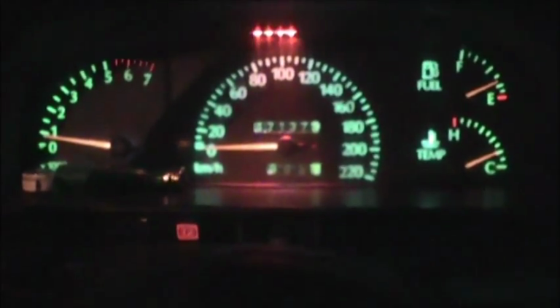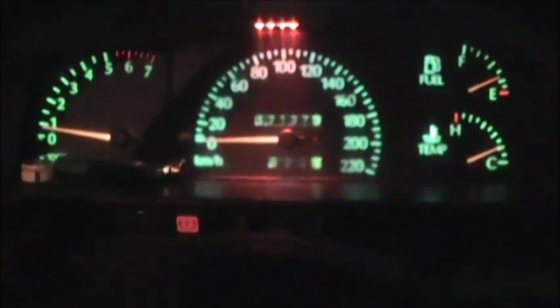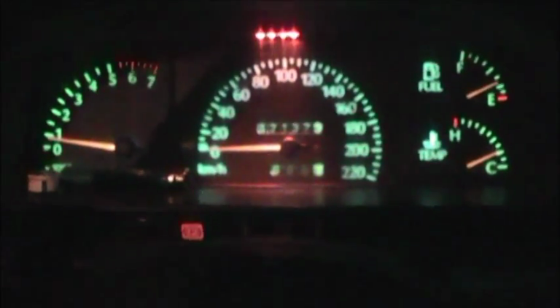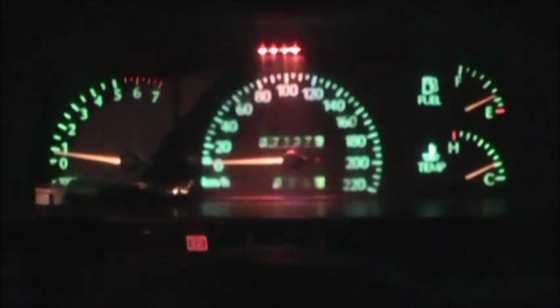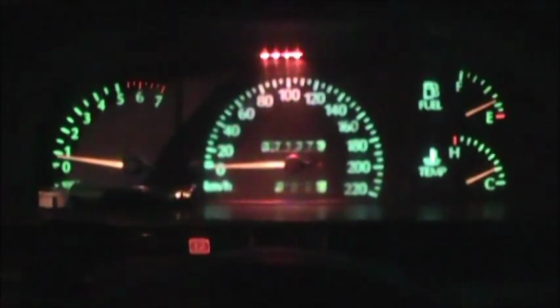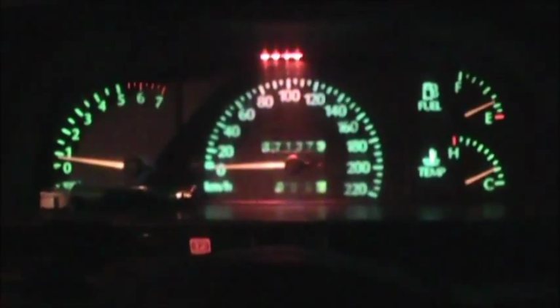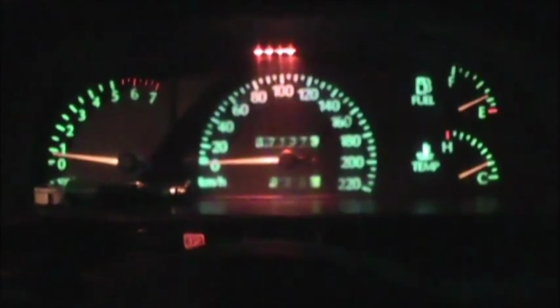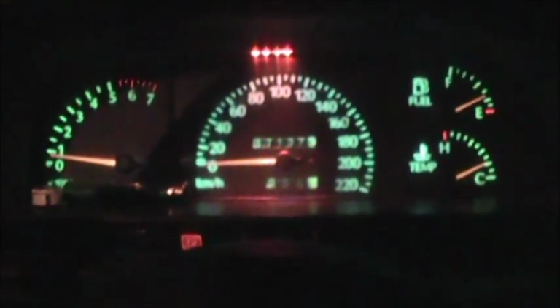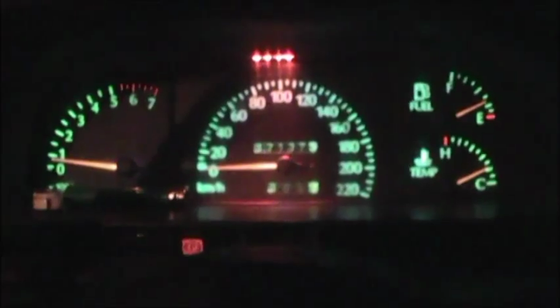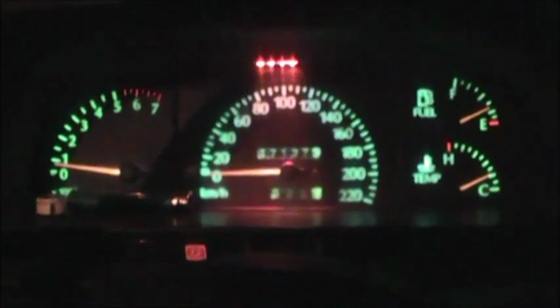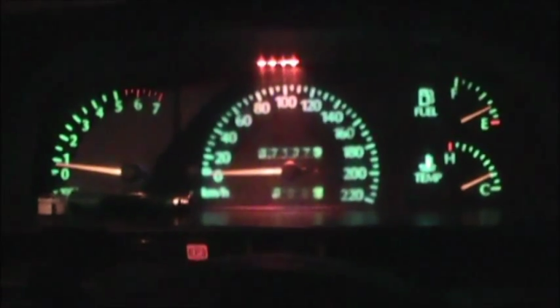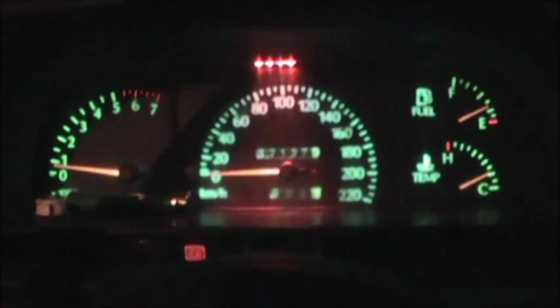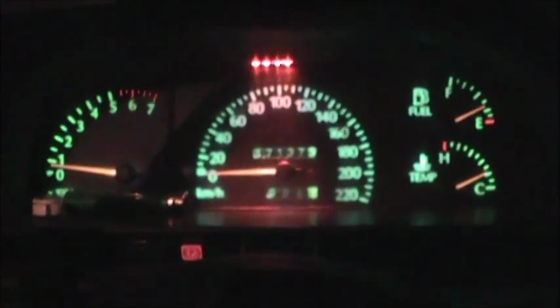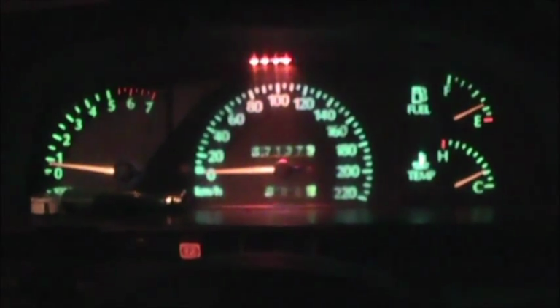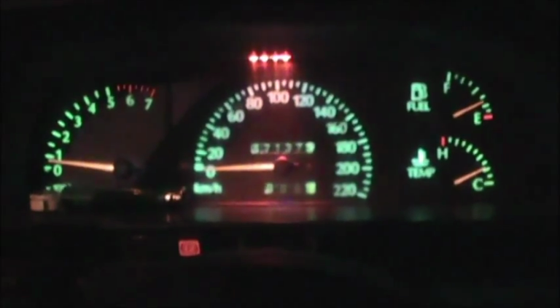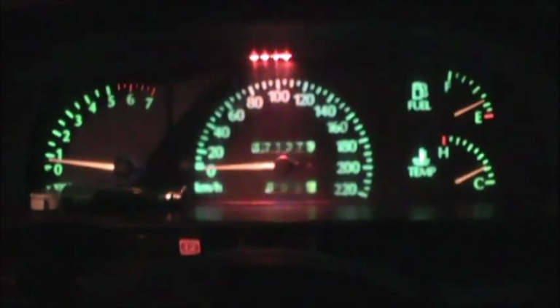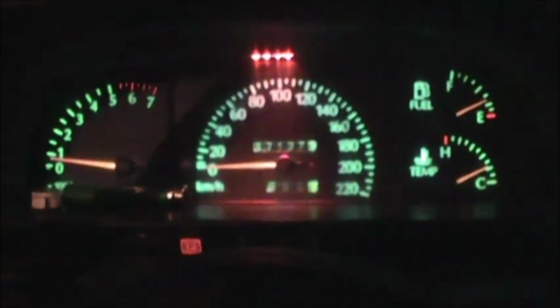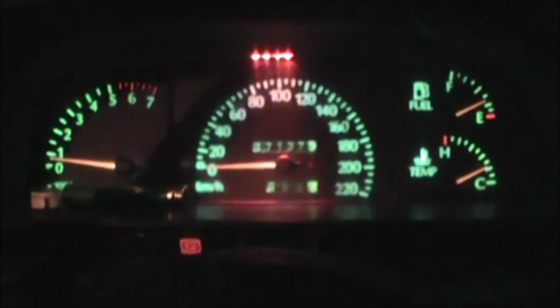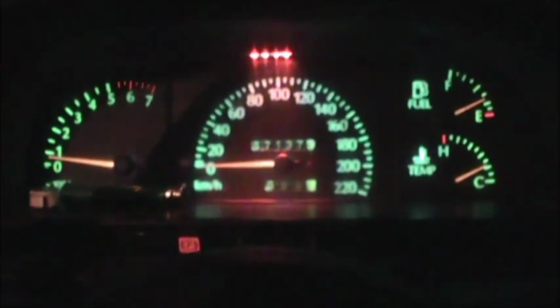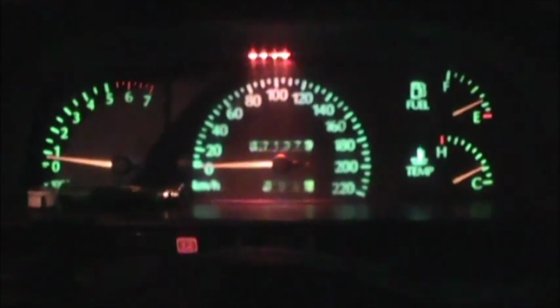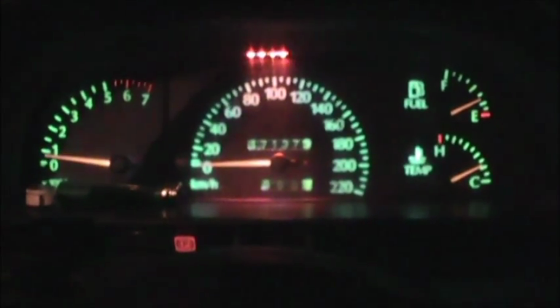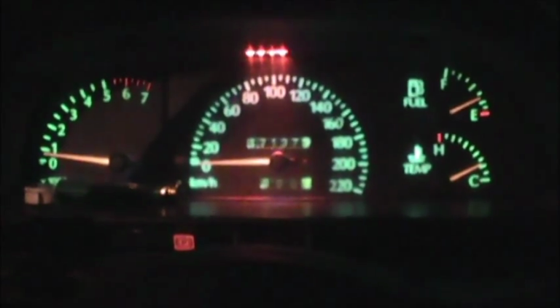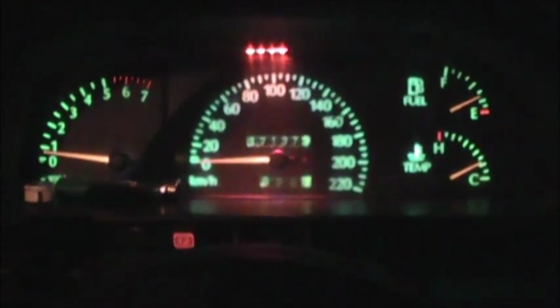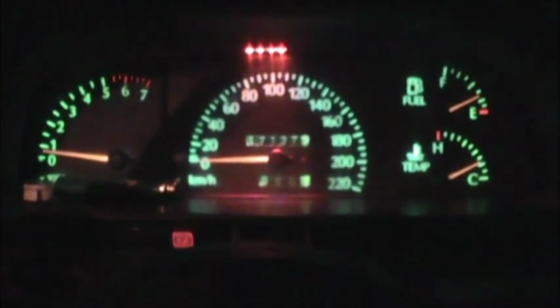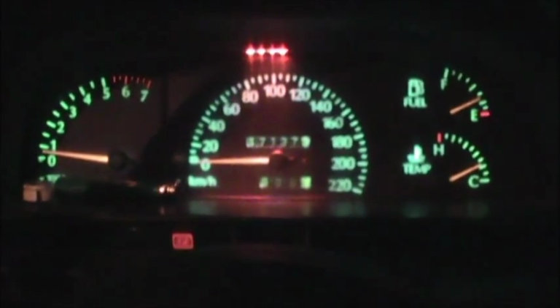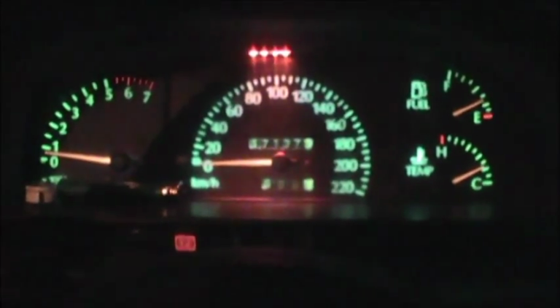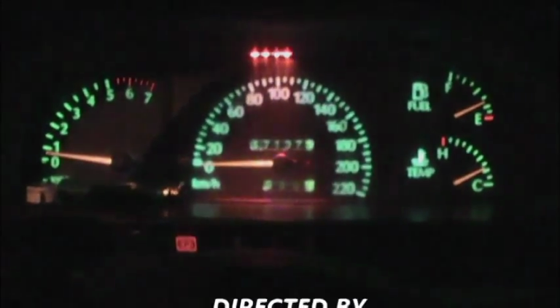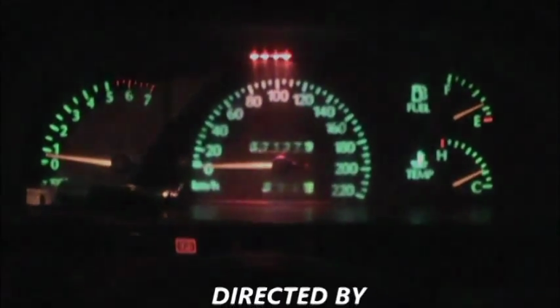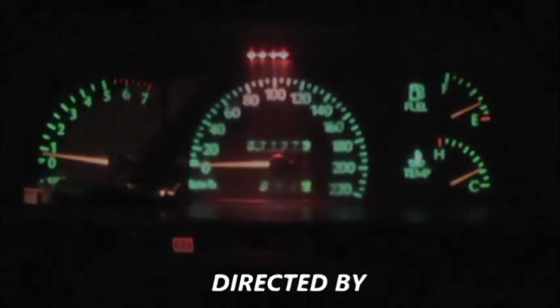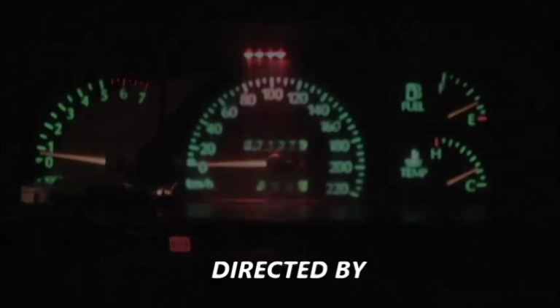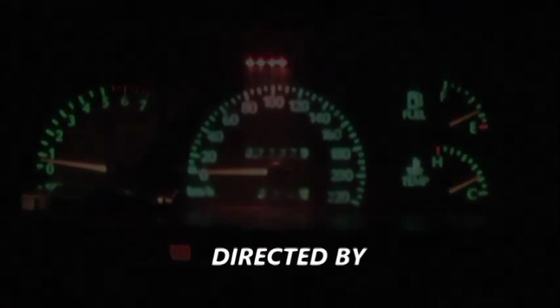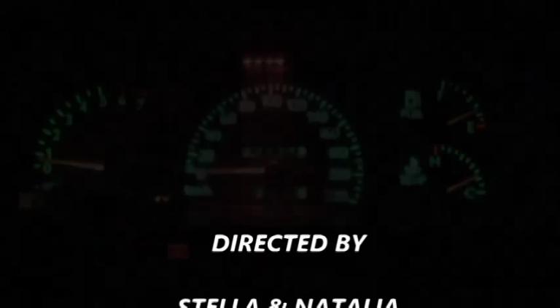The only difference is there's a slight knock when I go to take off in first.